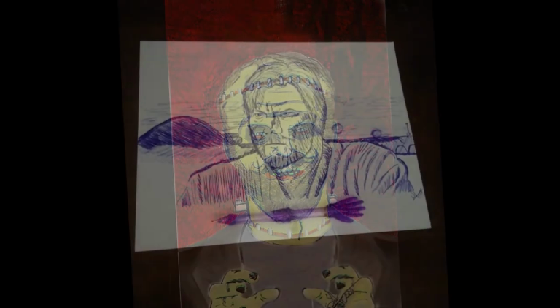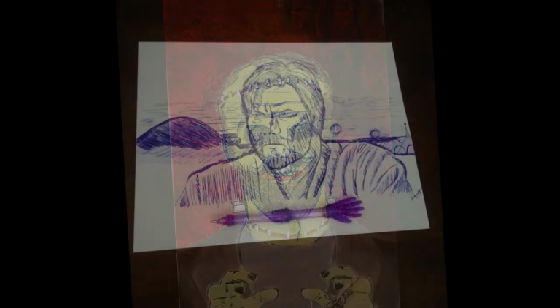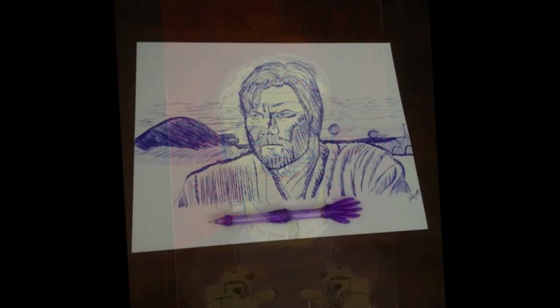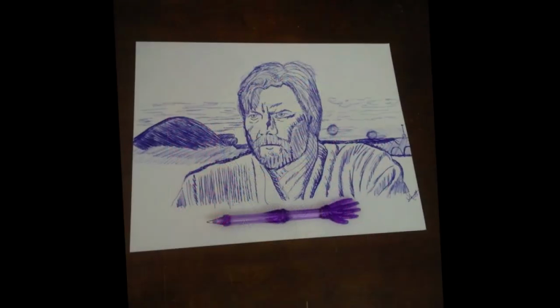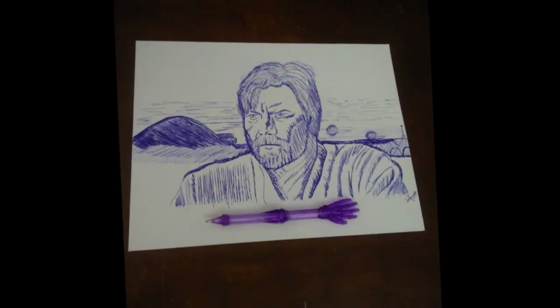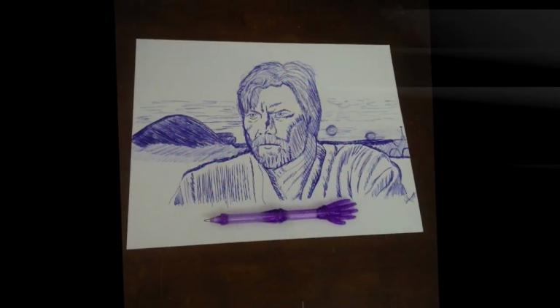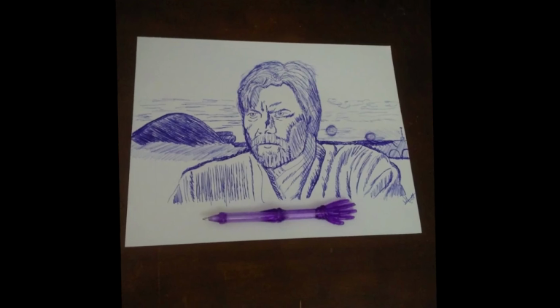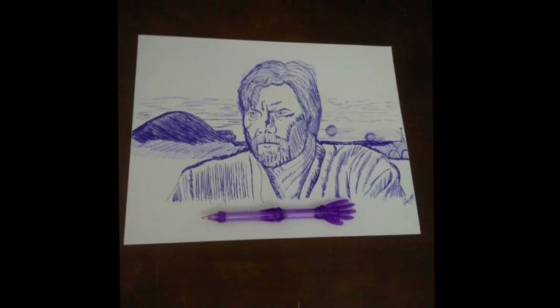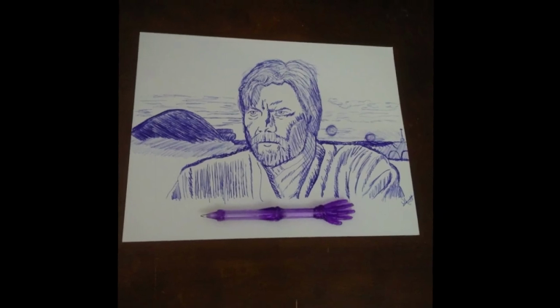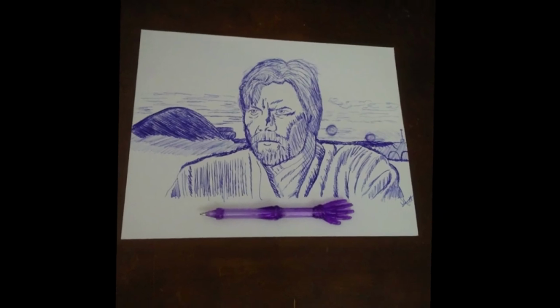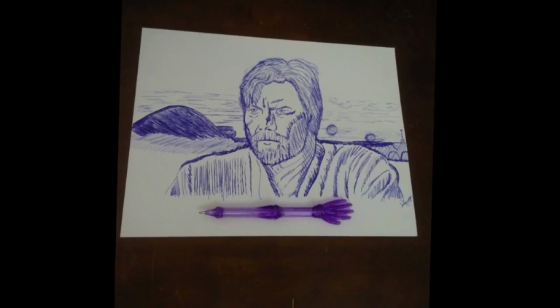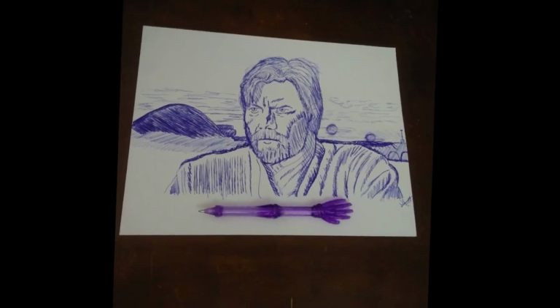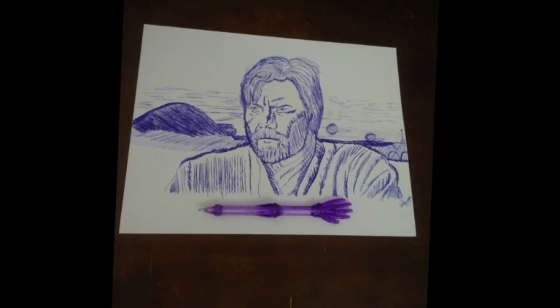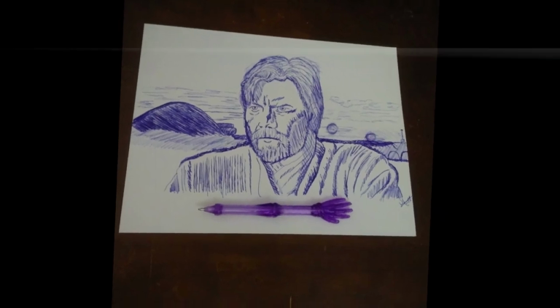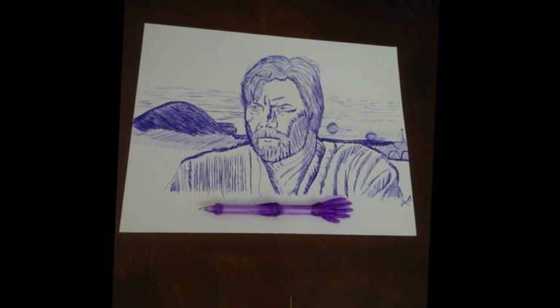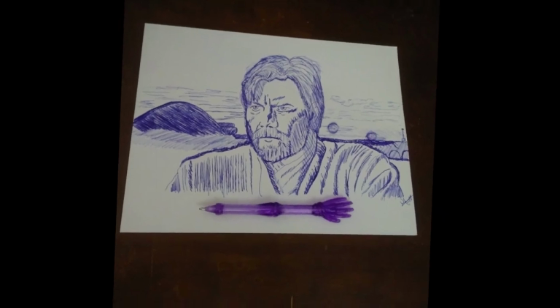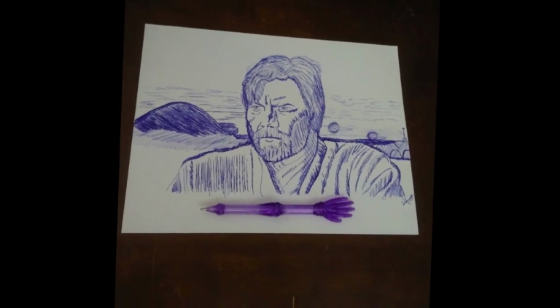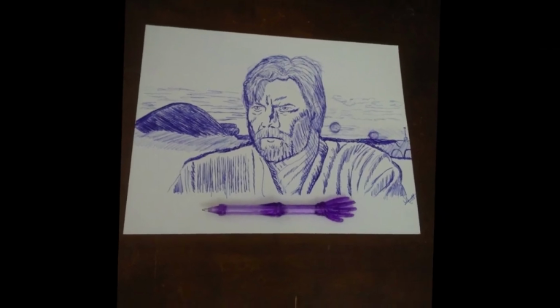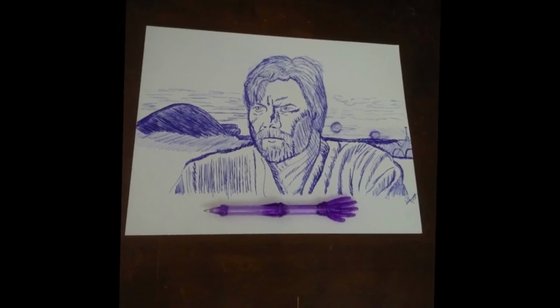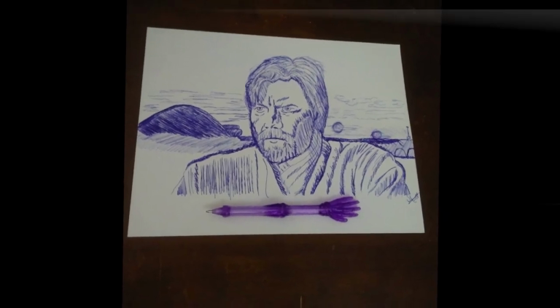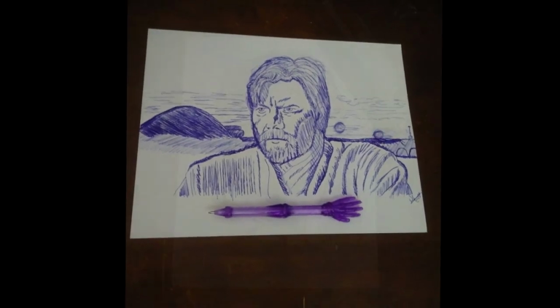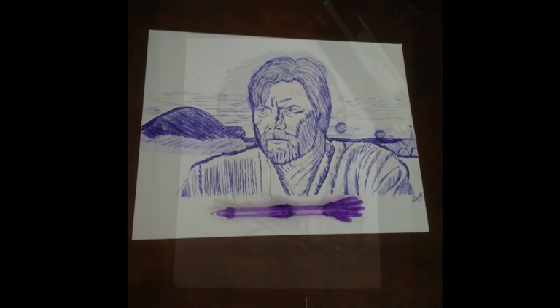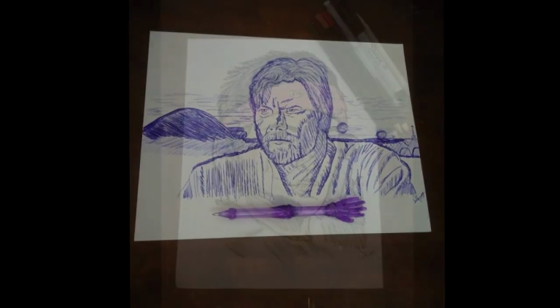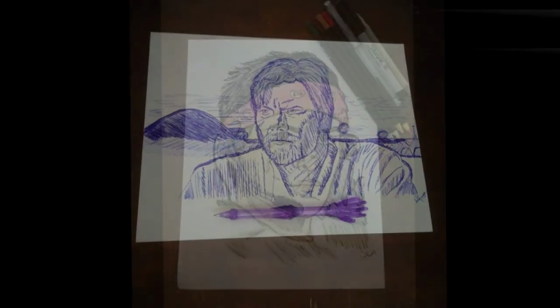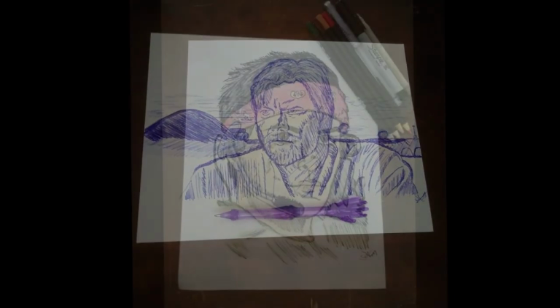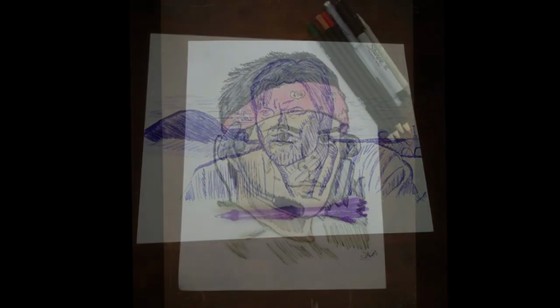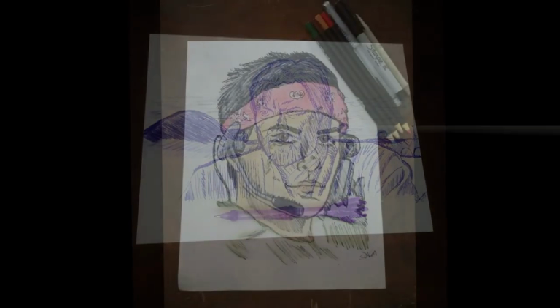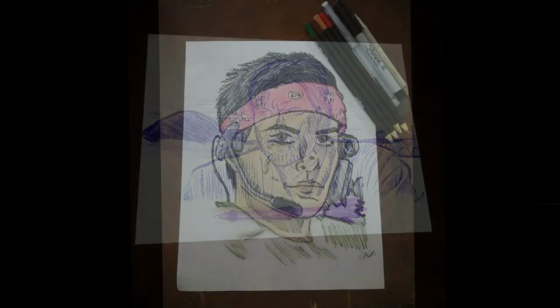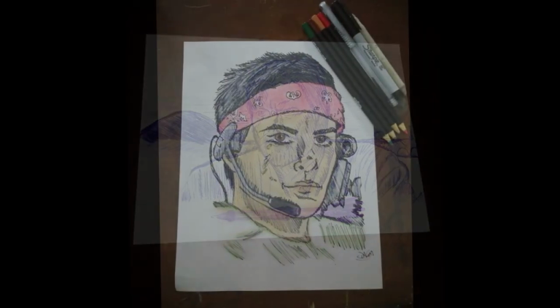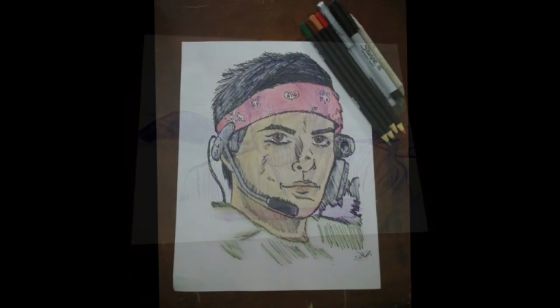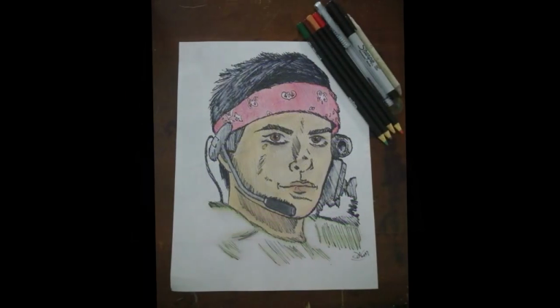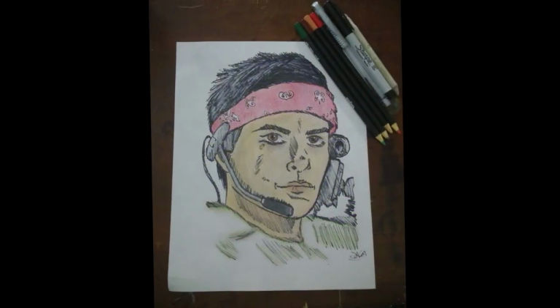For good, quality artwork, check it out.